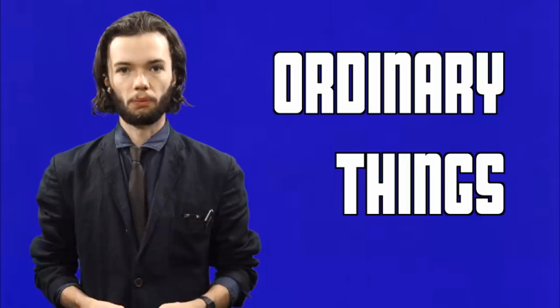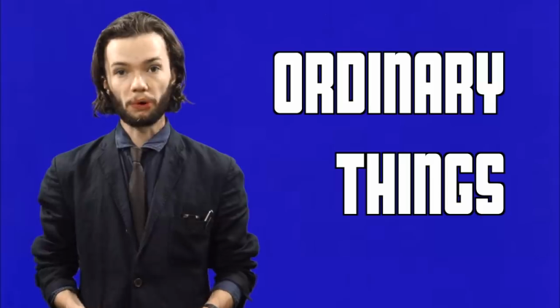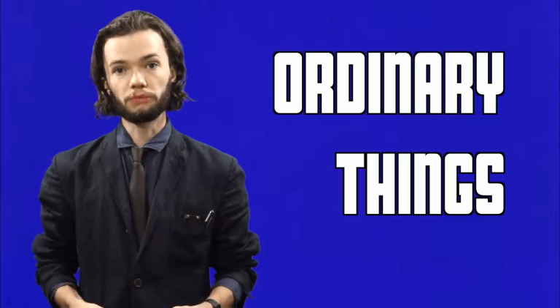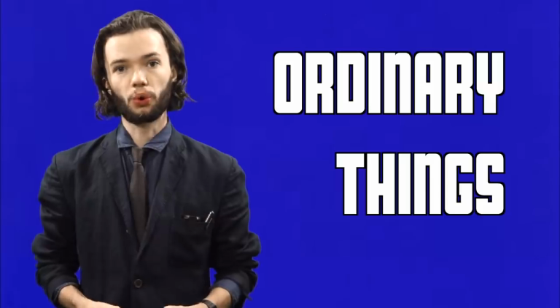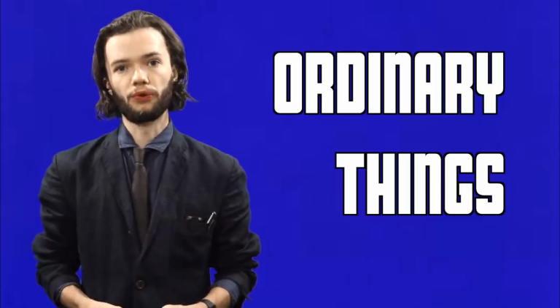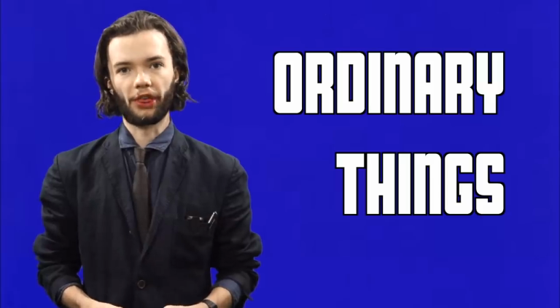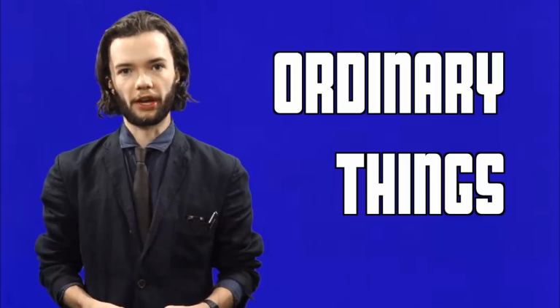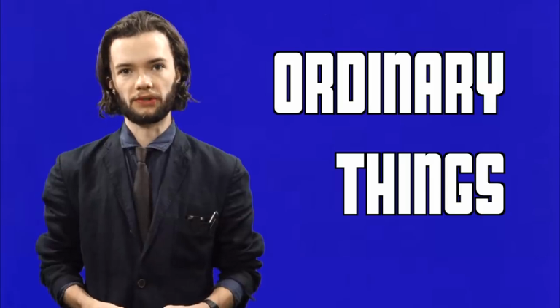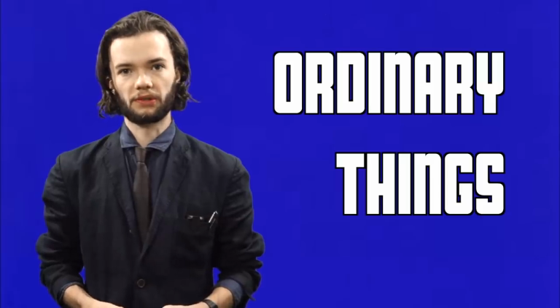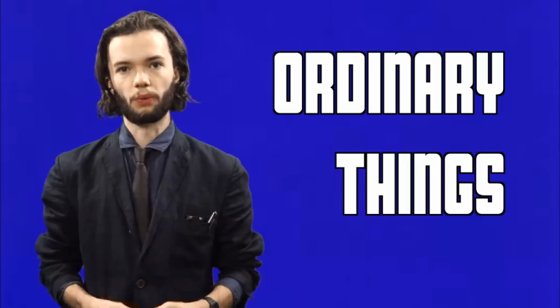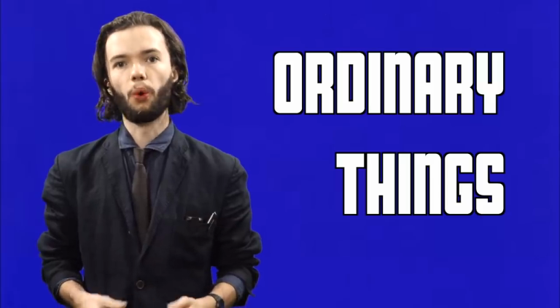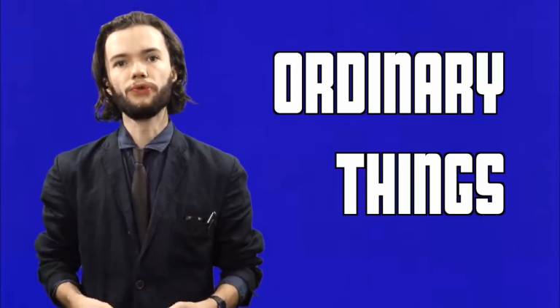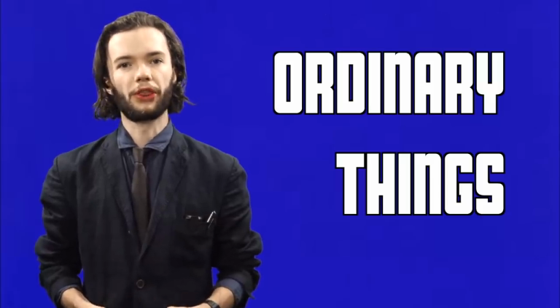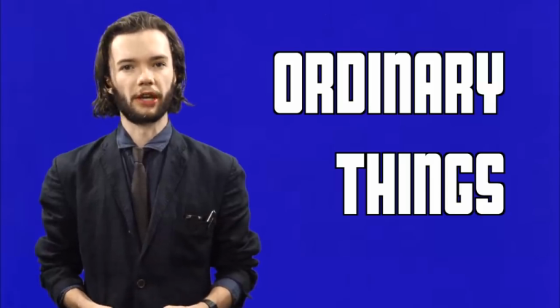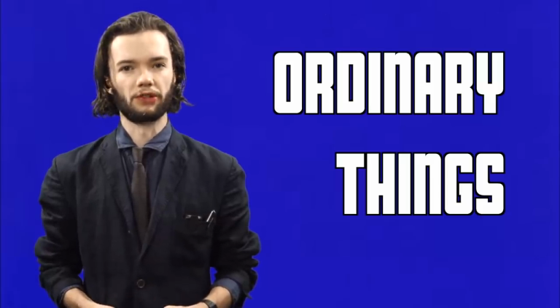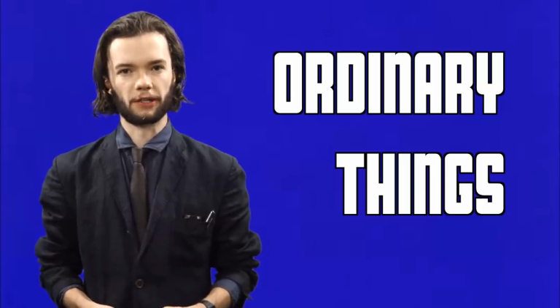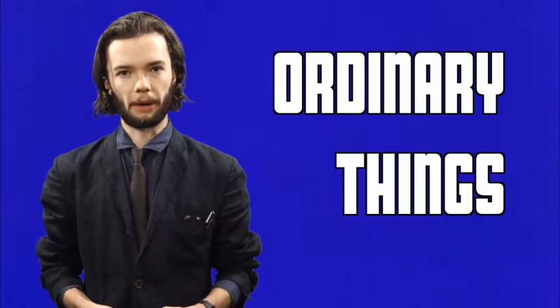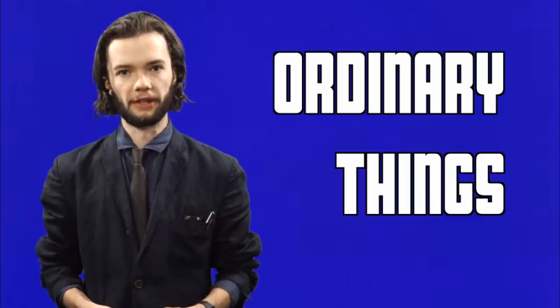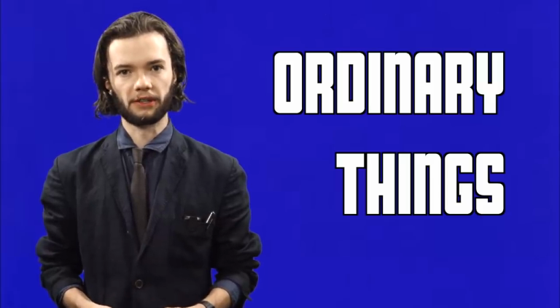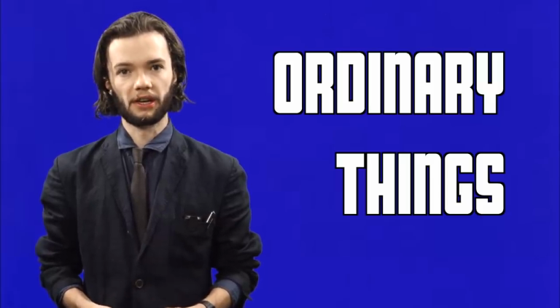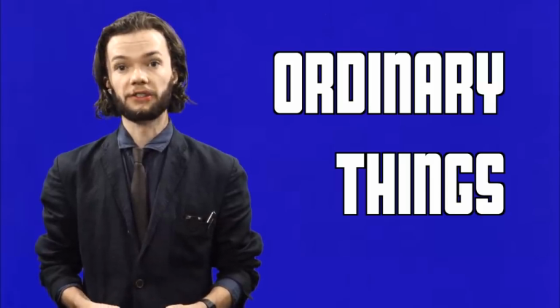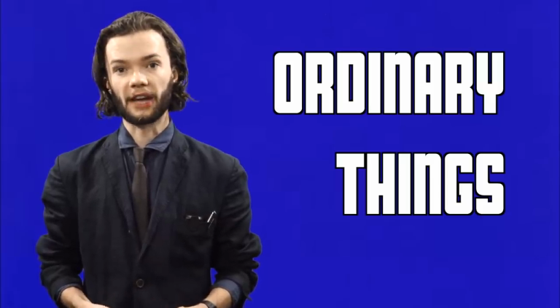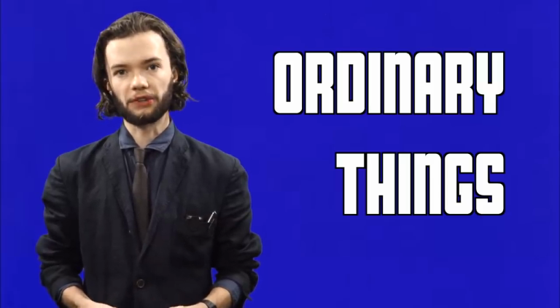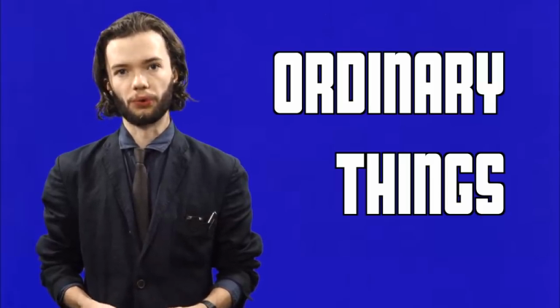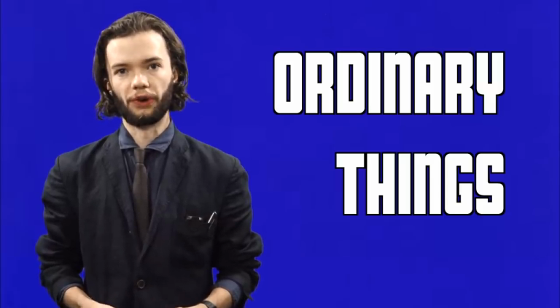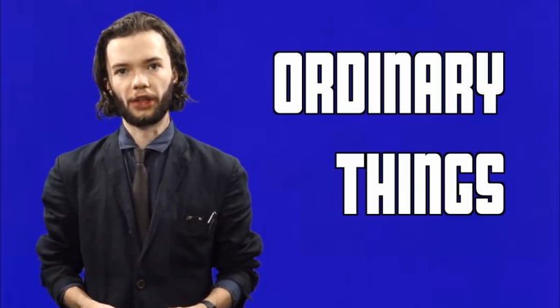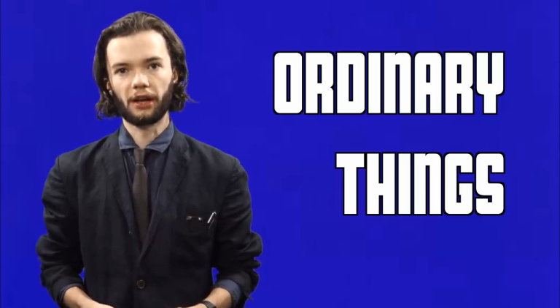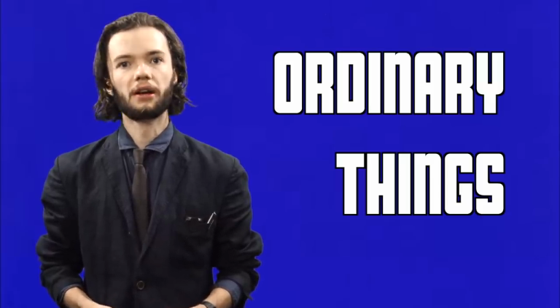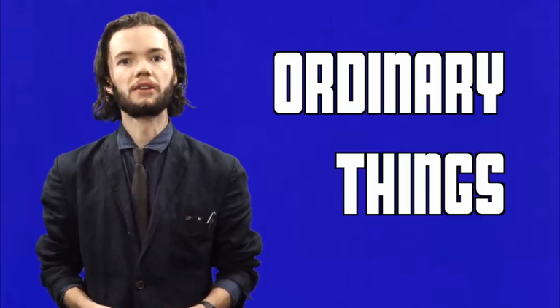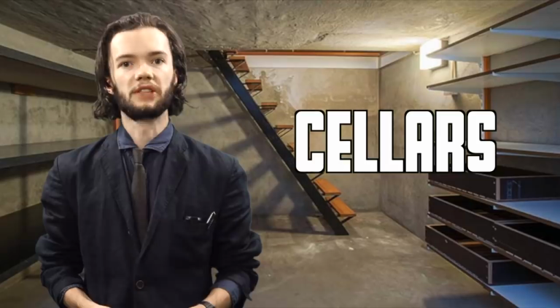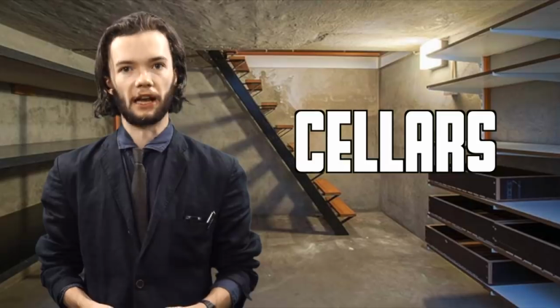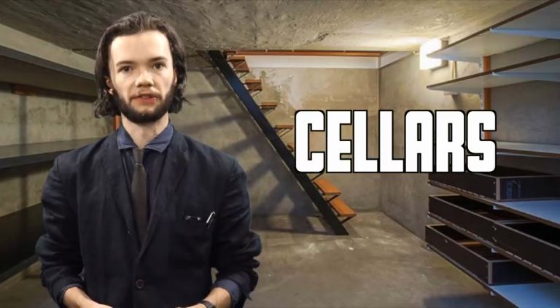Welcome to Ordinary Things, where ordinary things are explained. Today's ordinary thing: cellars.